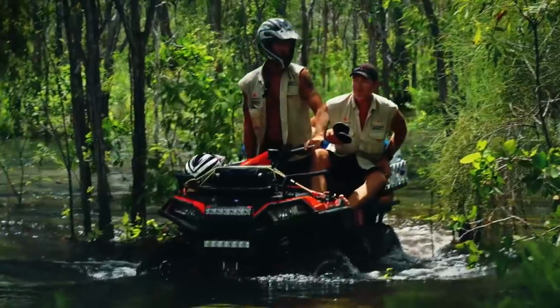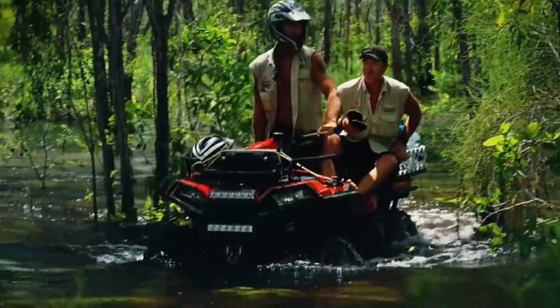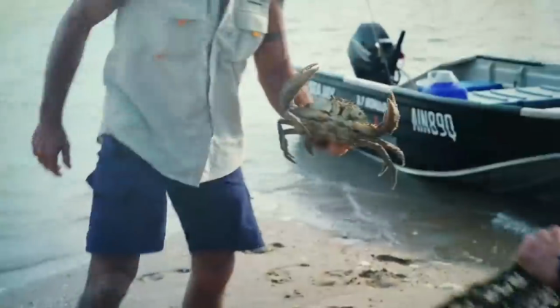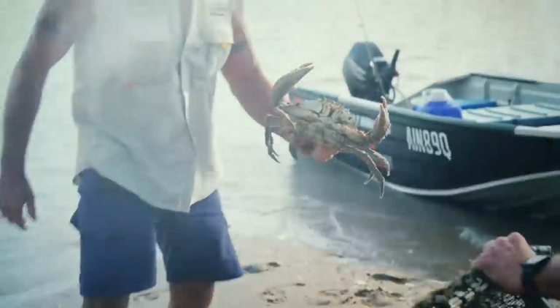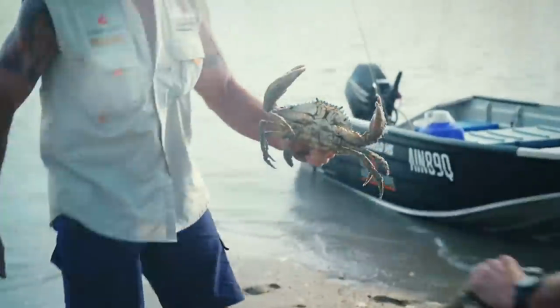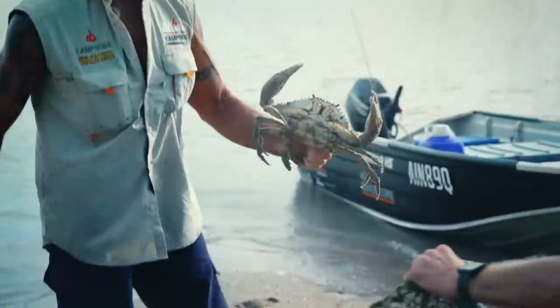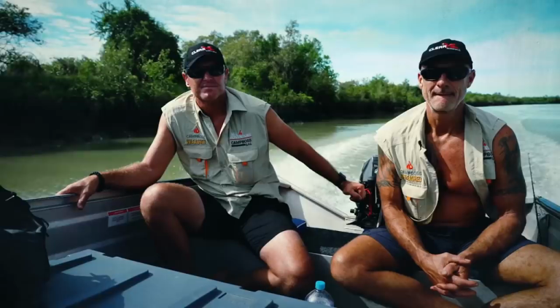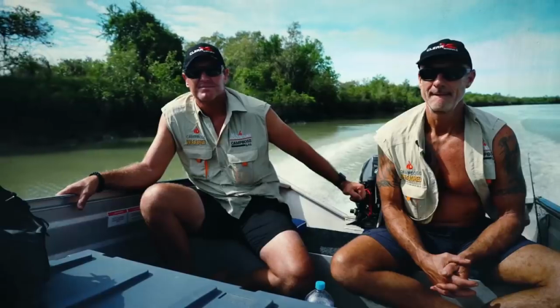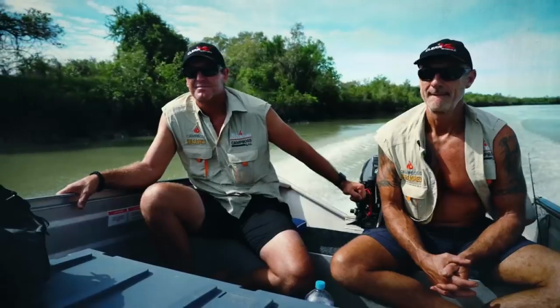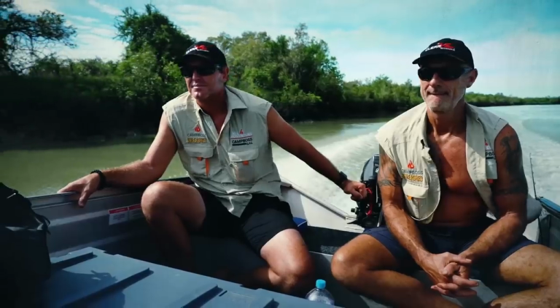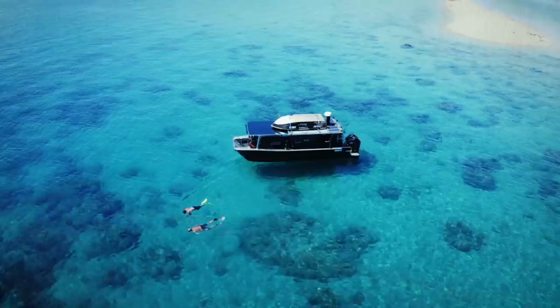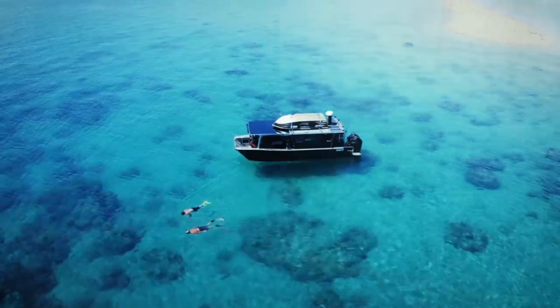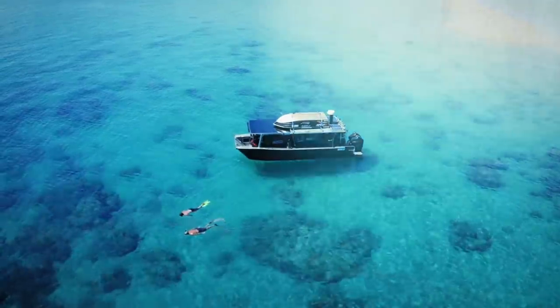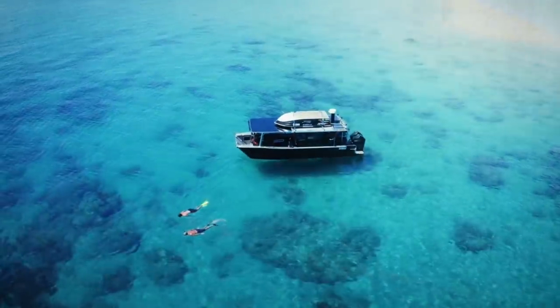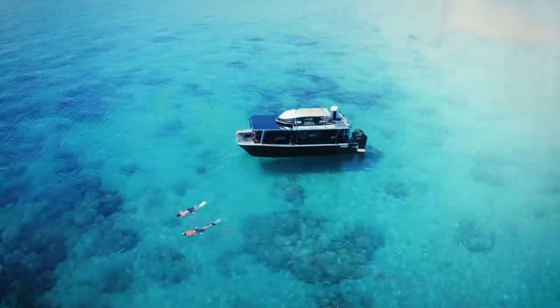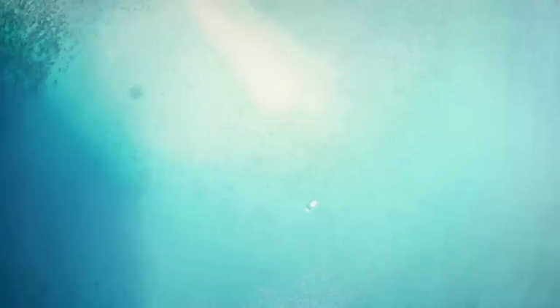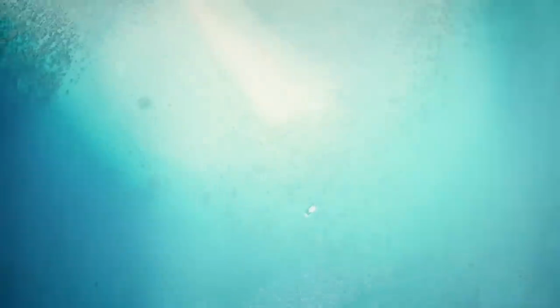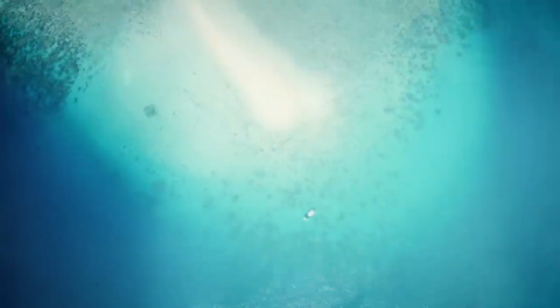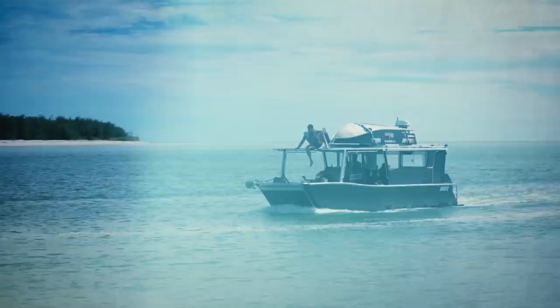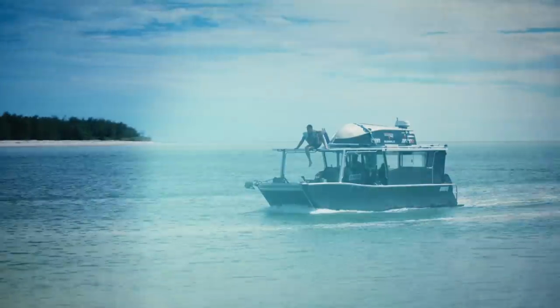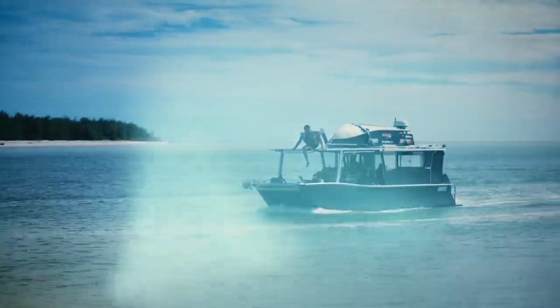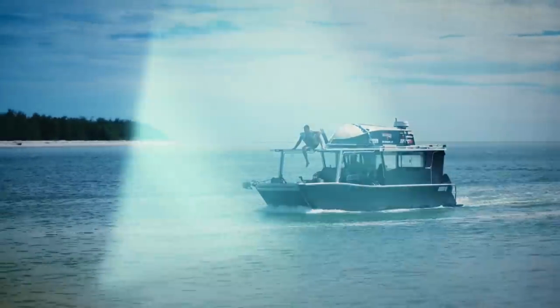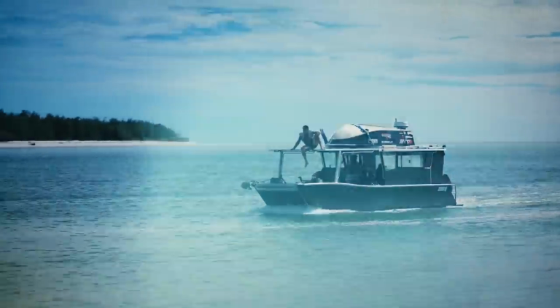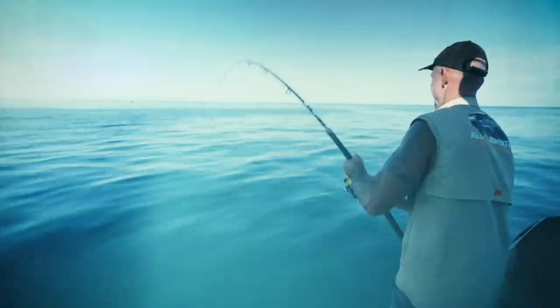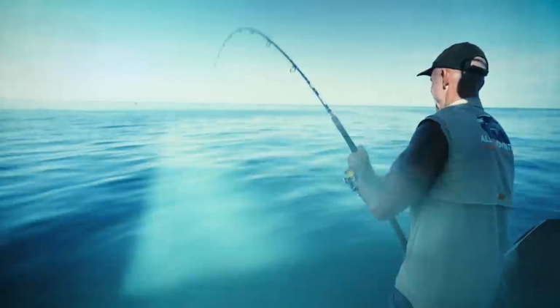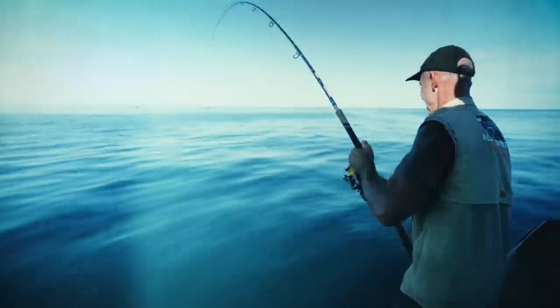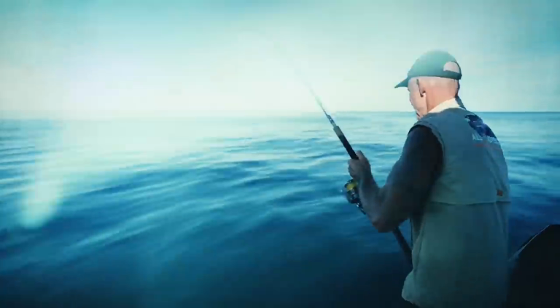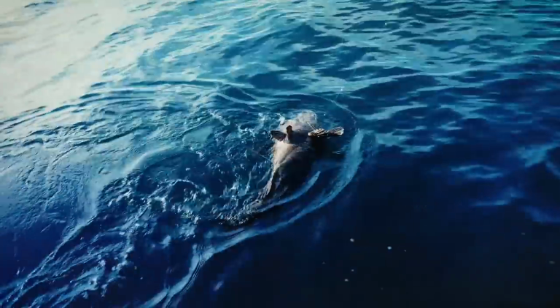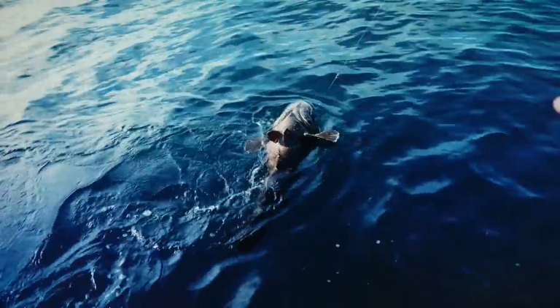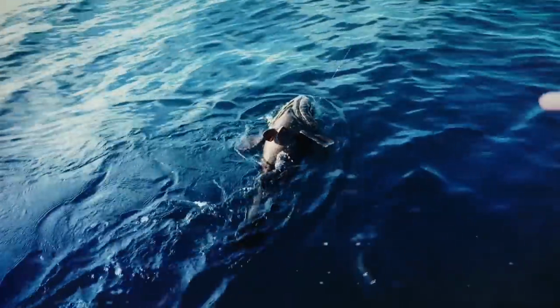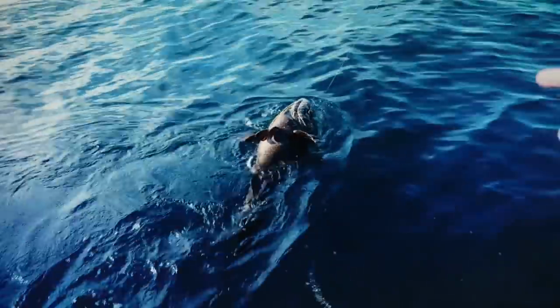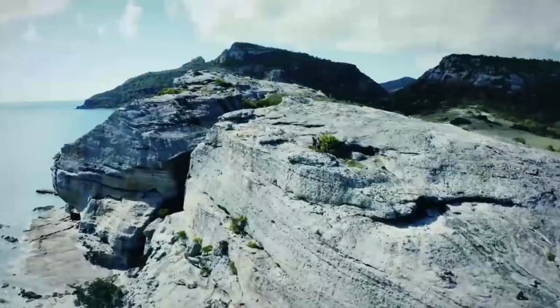Bloody beautiful, look at that. The monster from the deep.